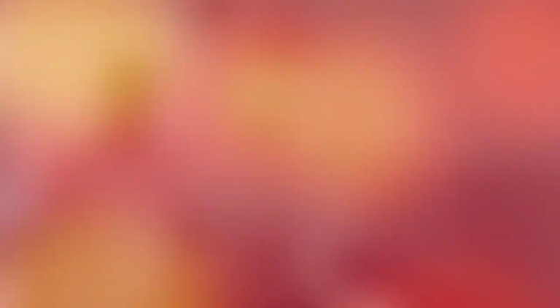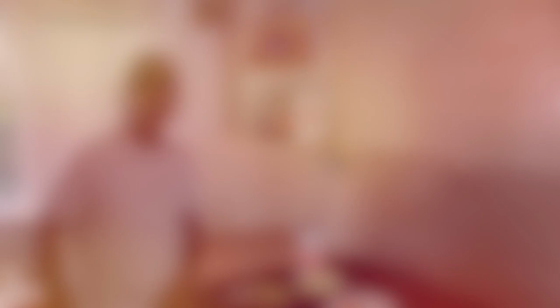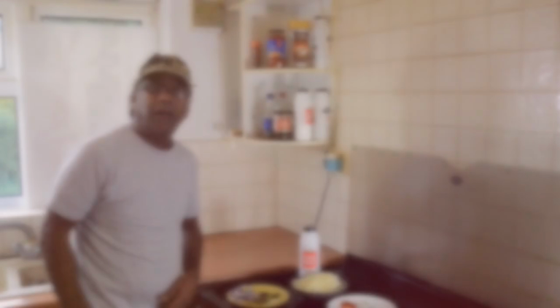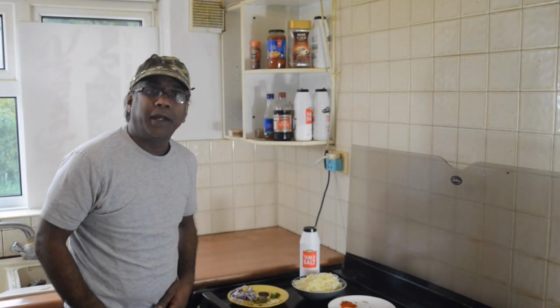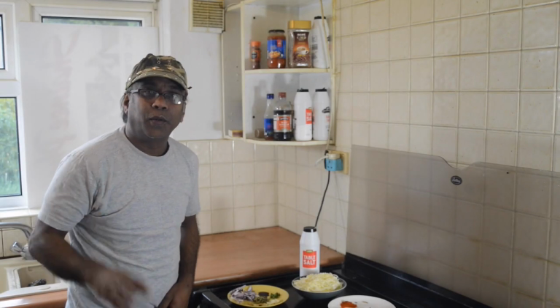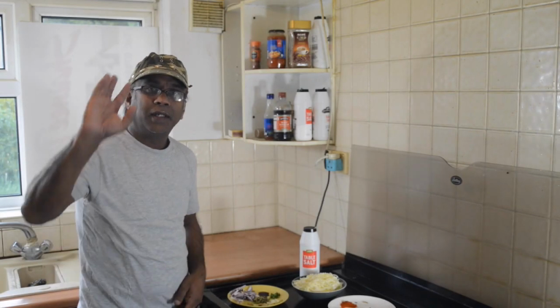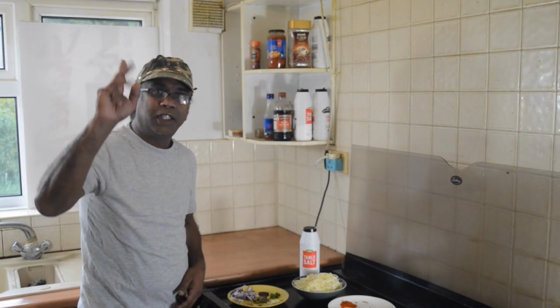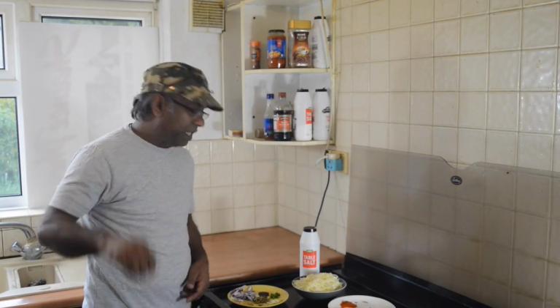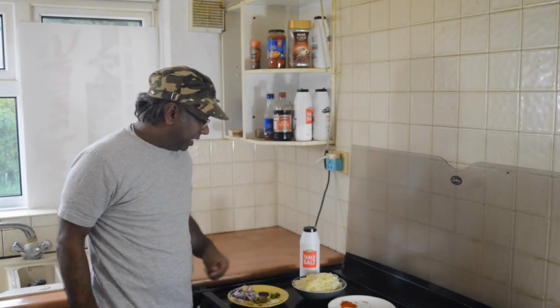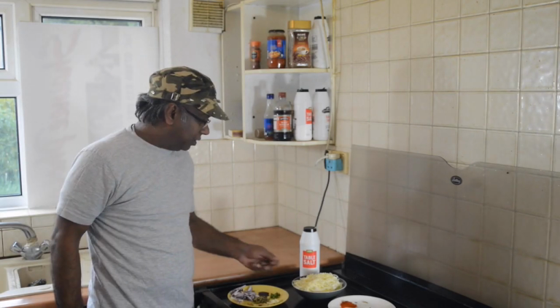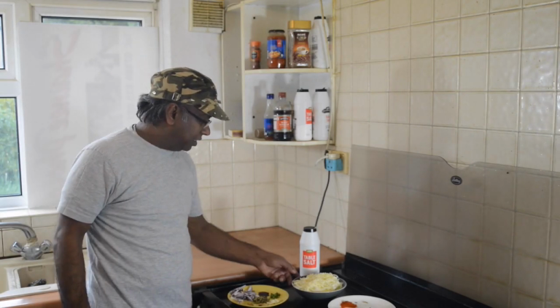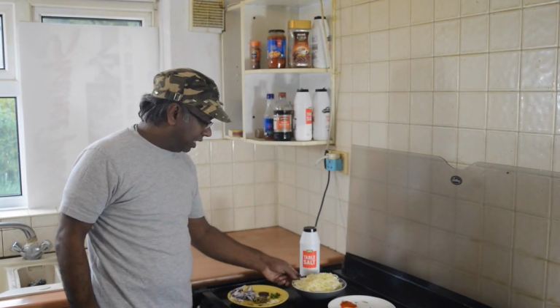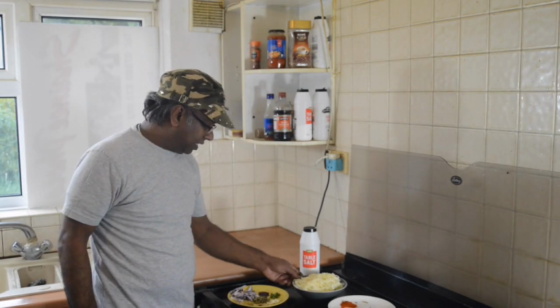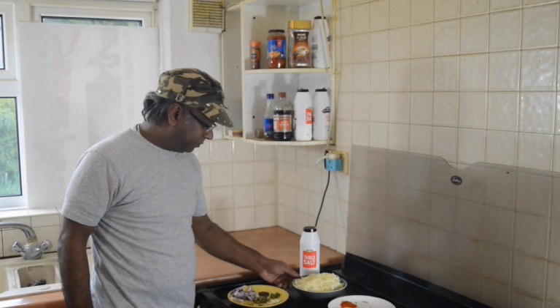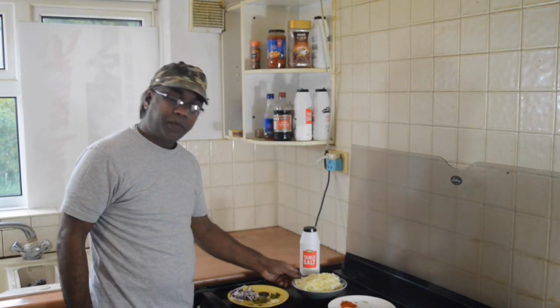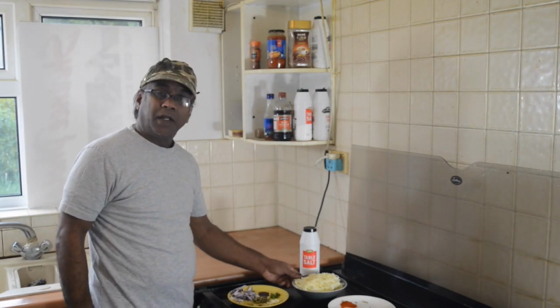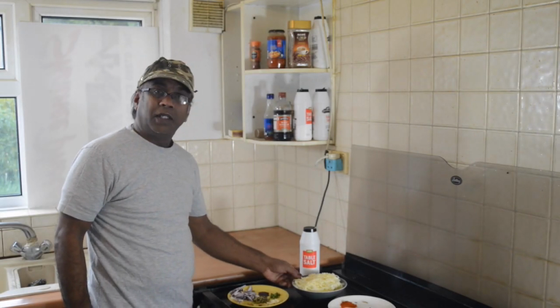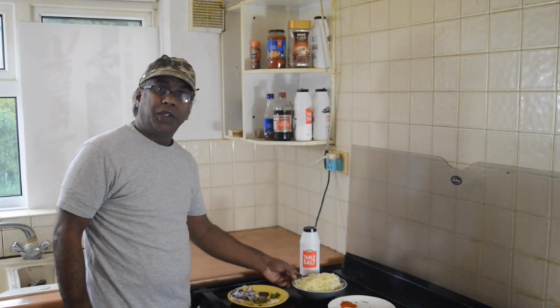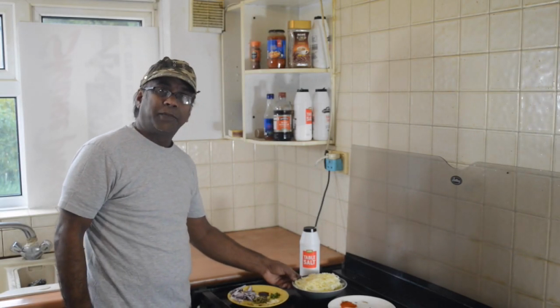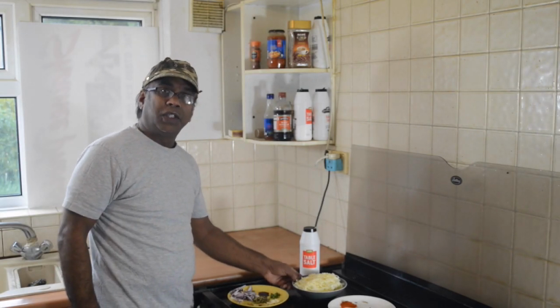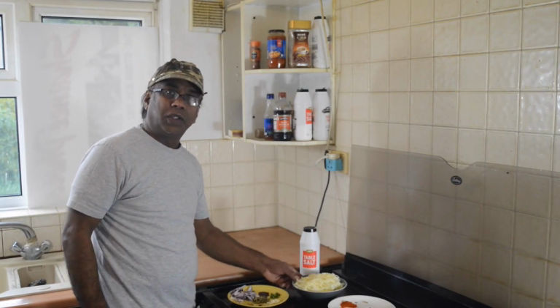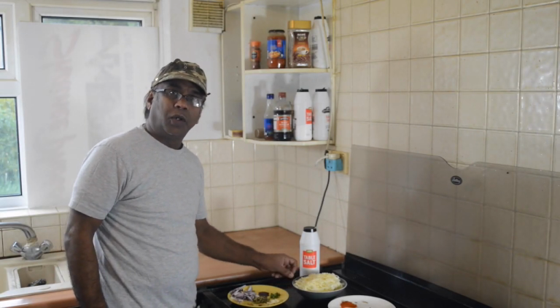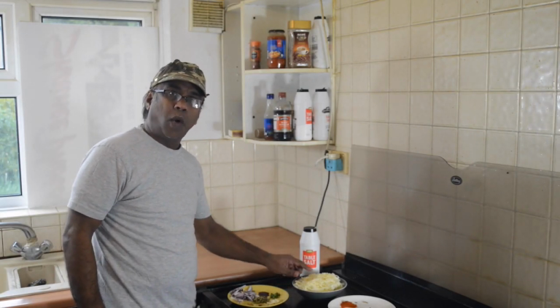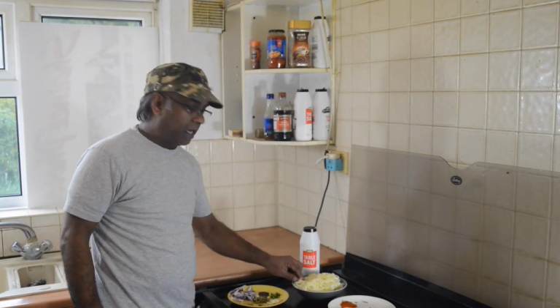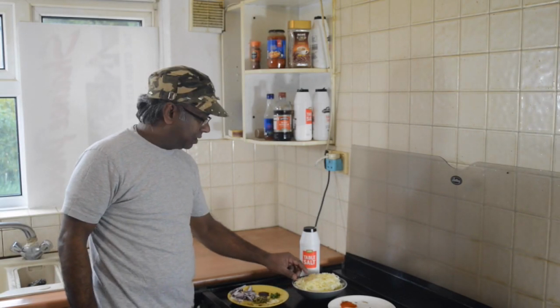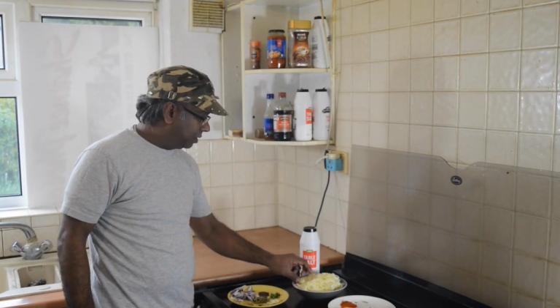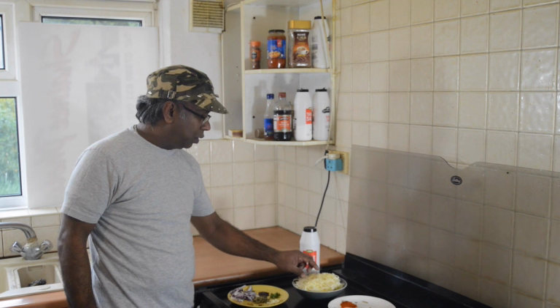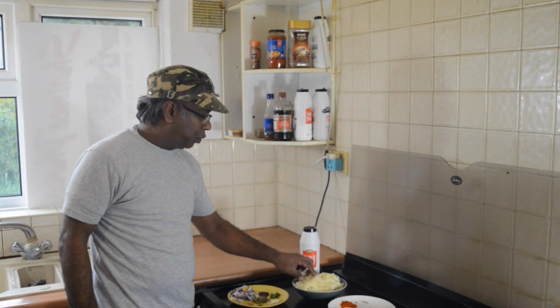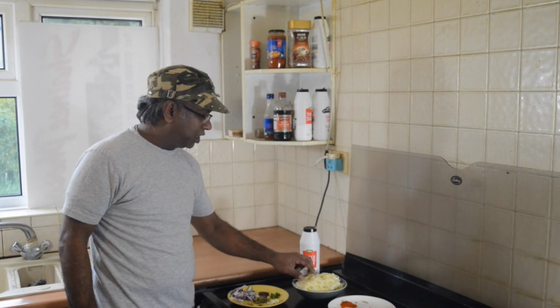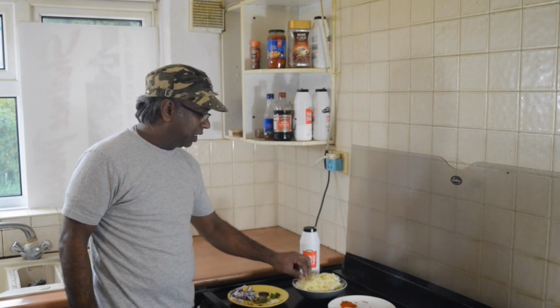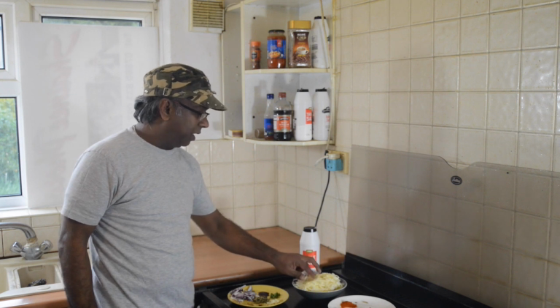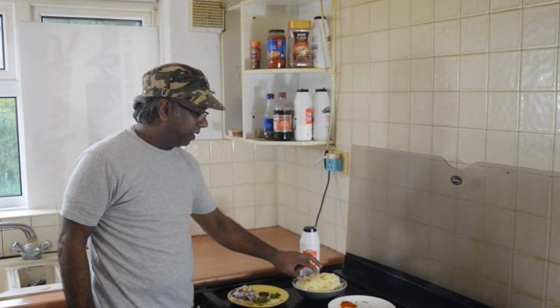Hi everyone, it's me again, Colleen Zdenlitter. Today, I'm going to cook one nice vegetable curry.